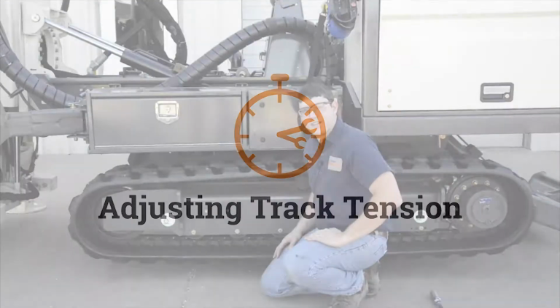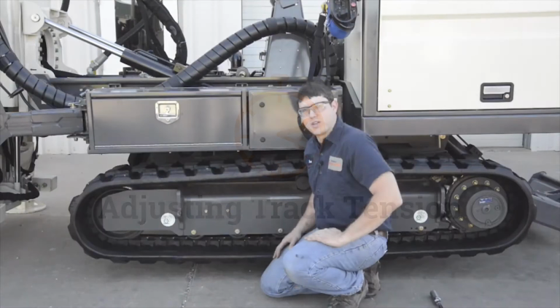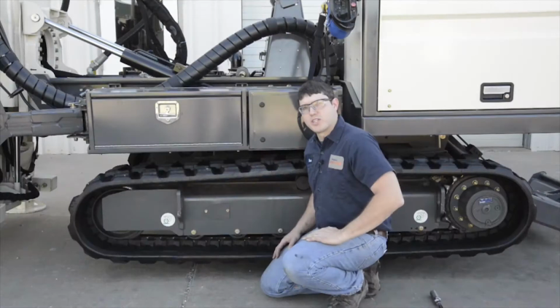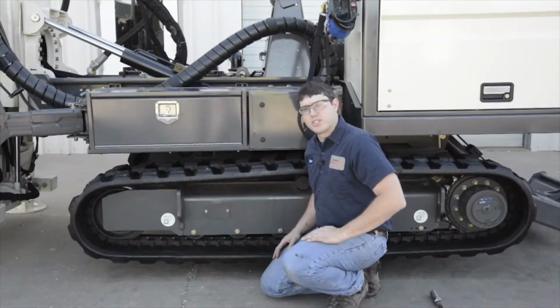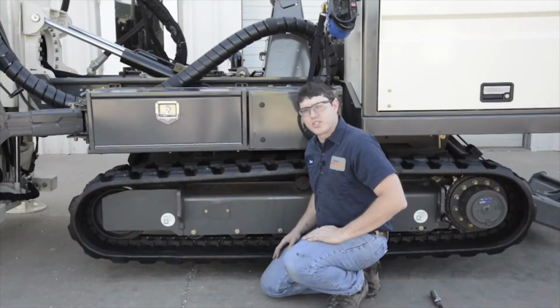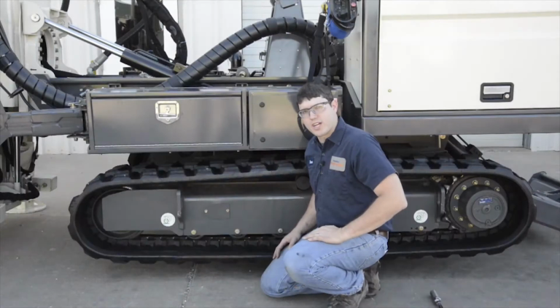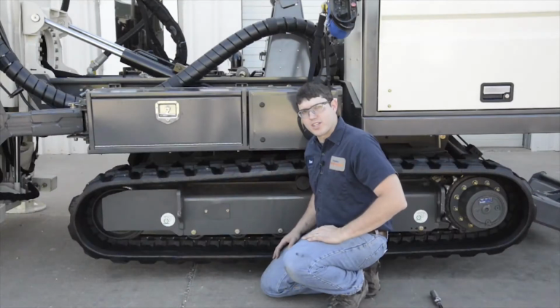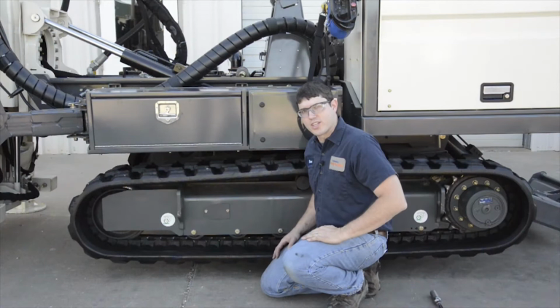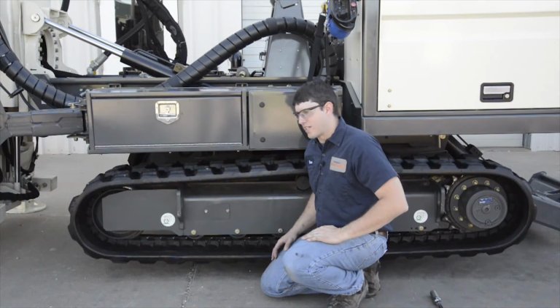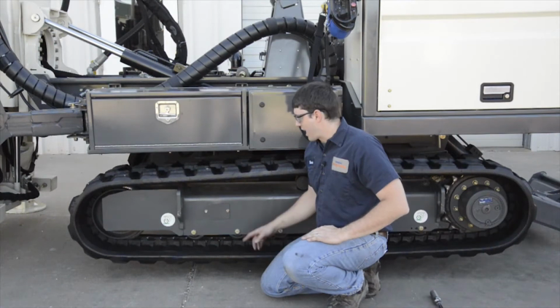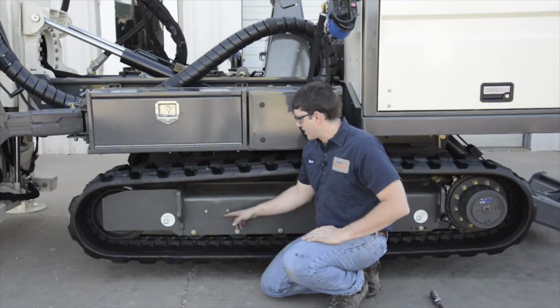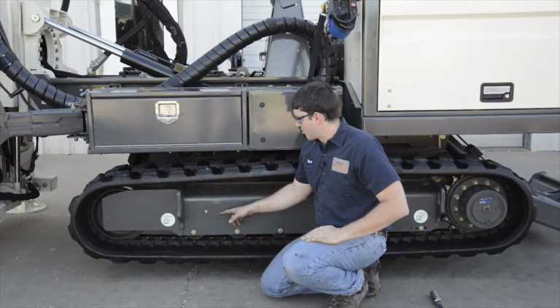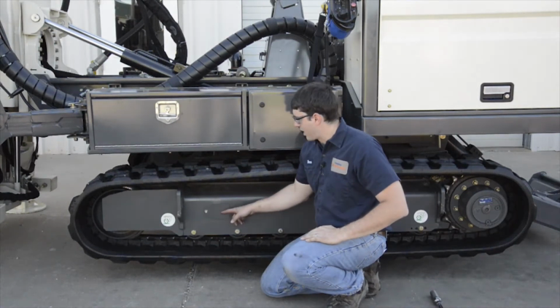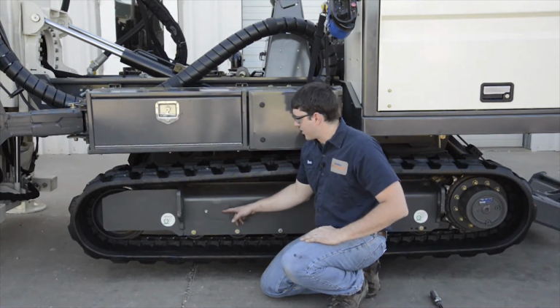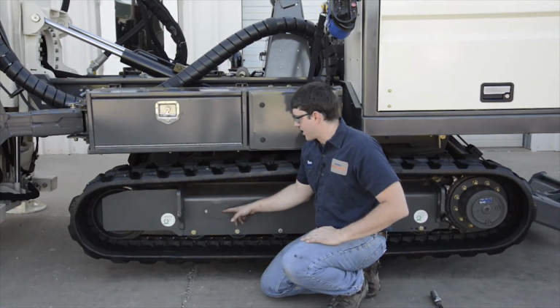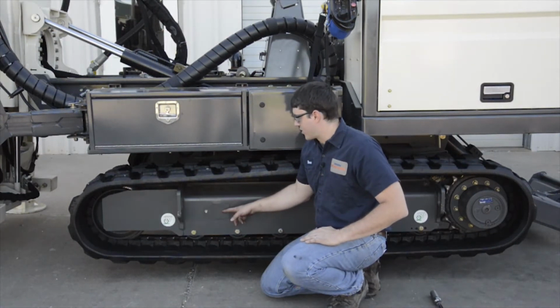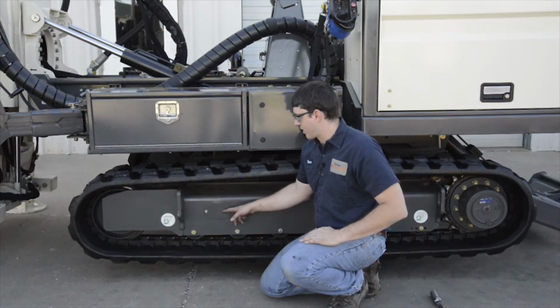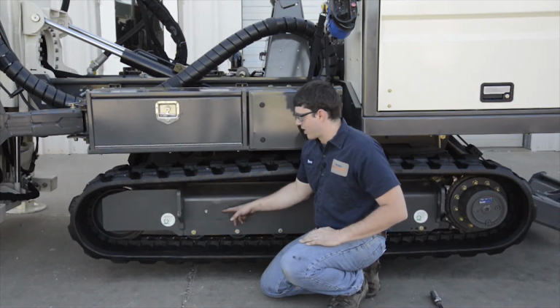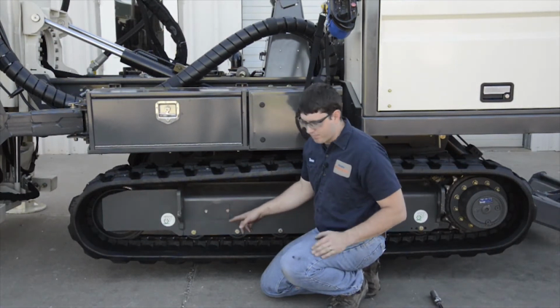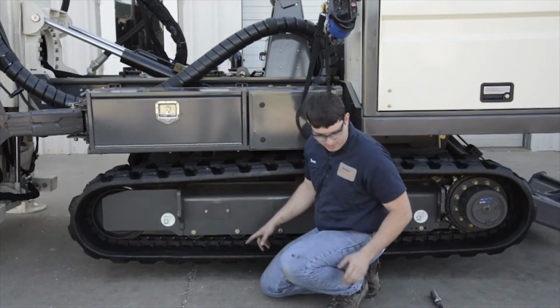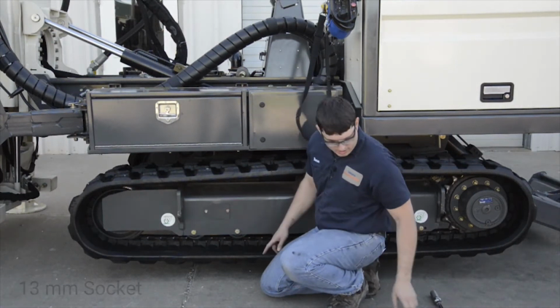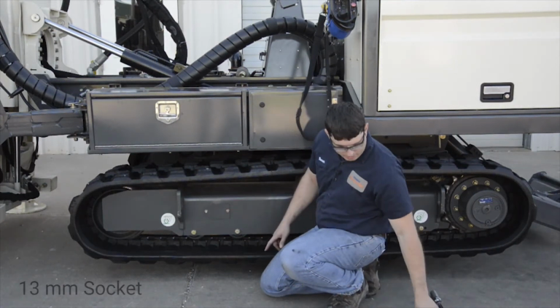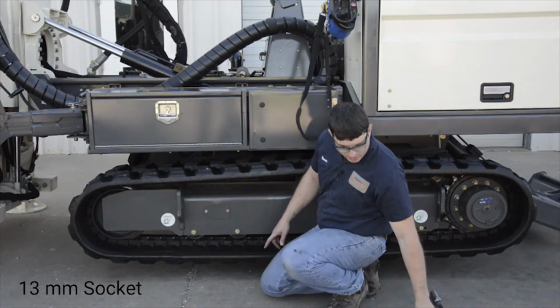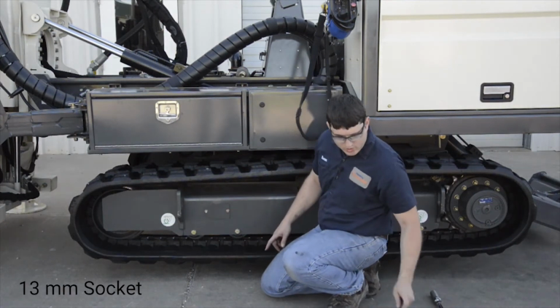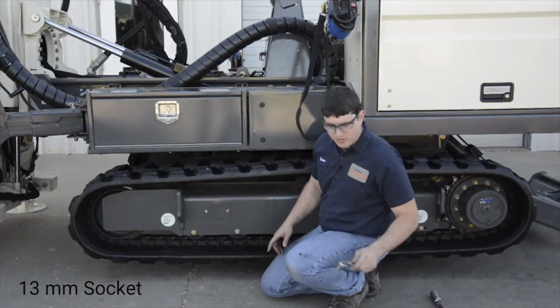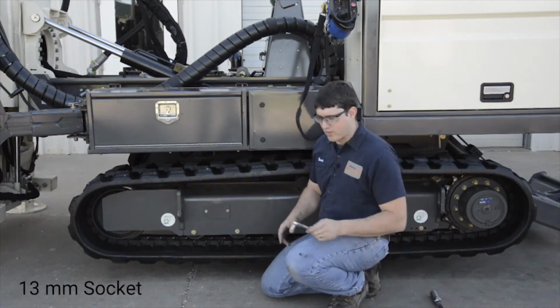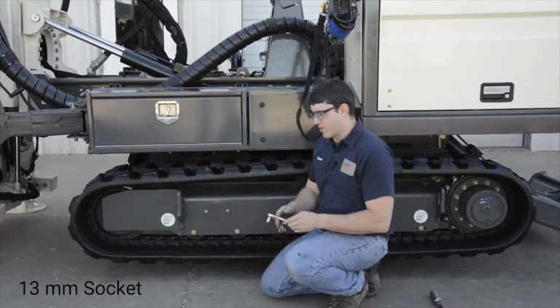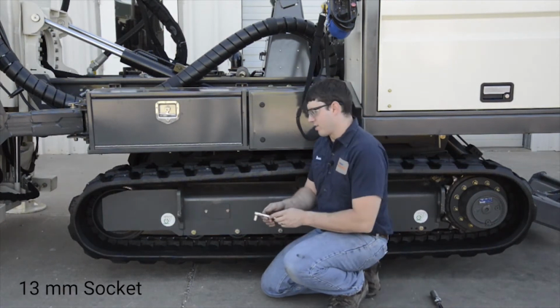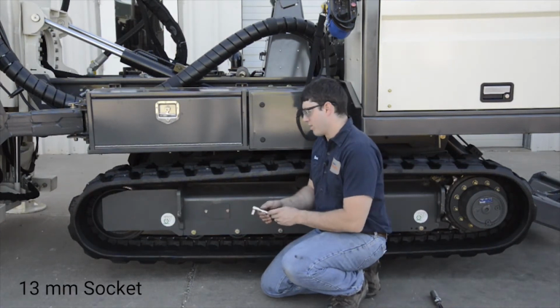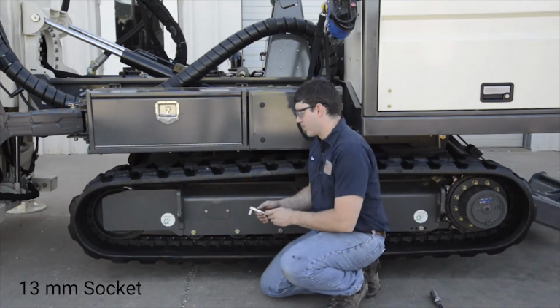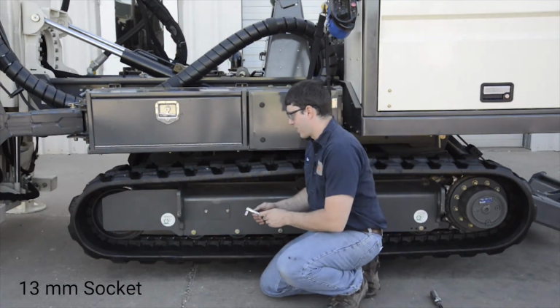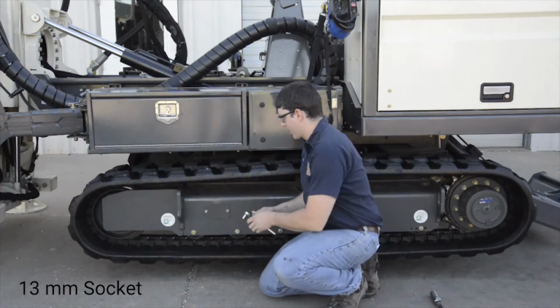In order to adjust track tension, I need to access the panel on the side of the track frame. I'm going to do so using a 13 millimeter socket.